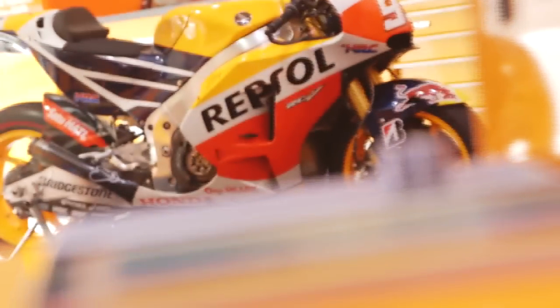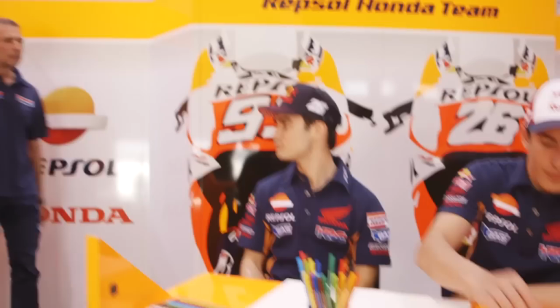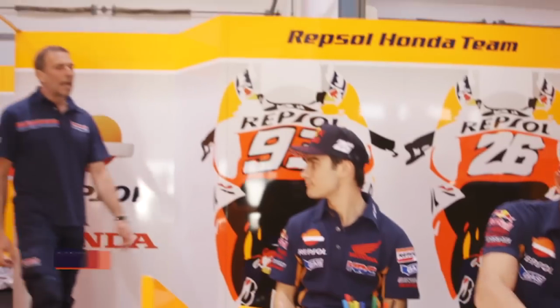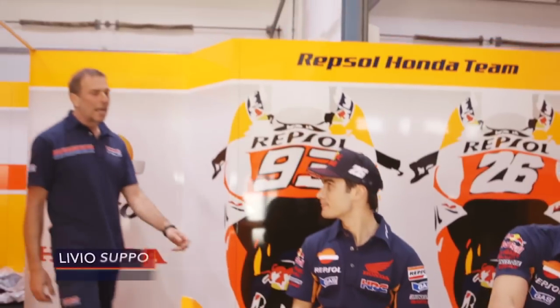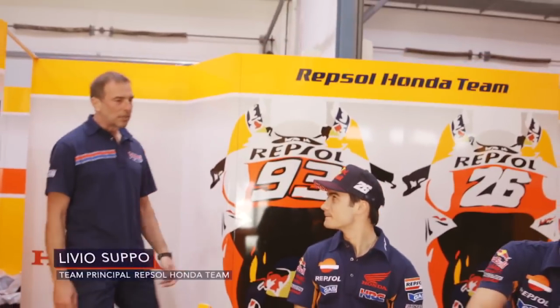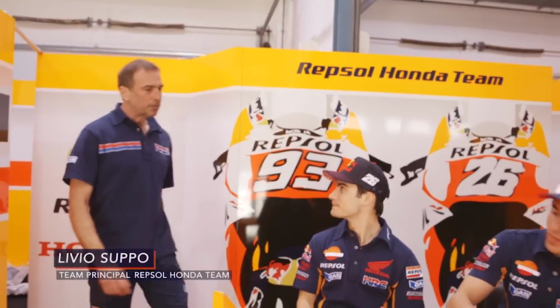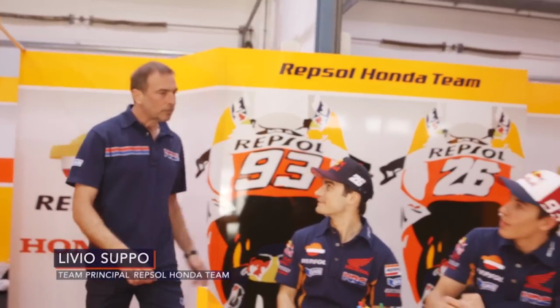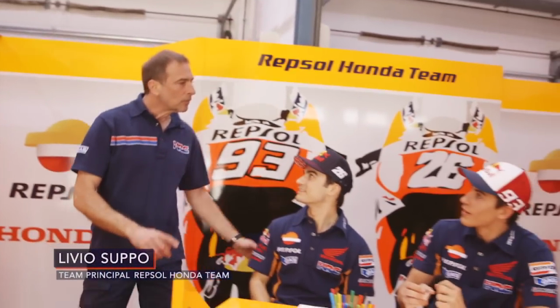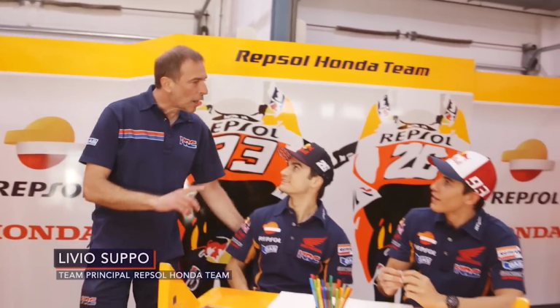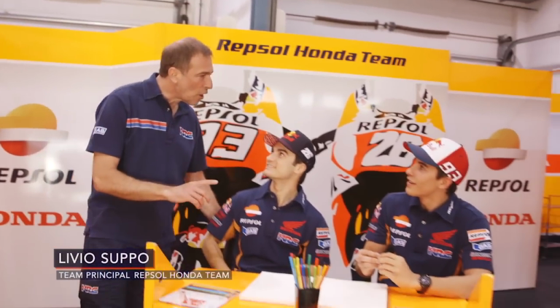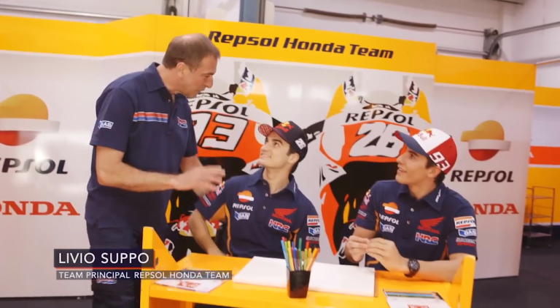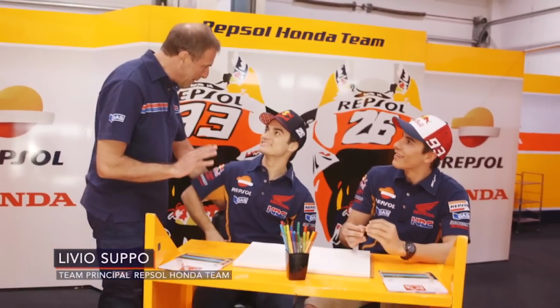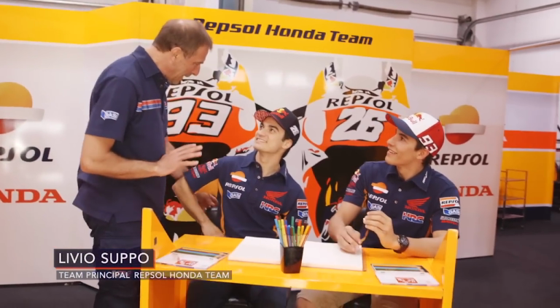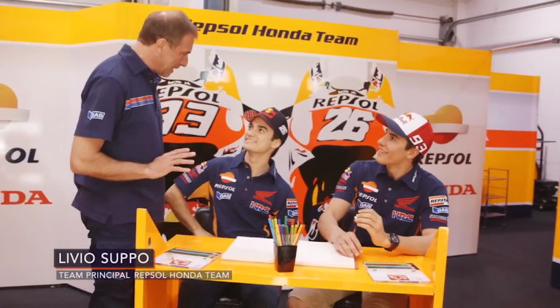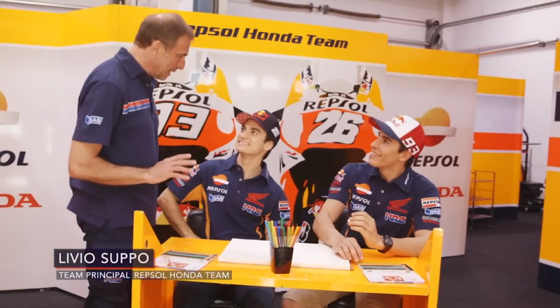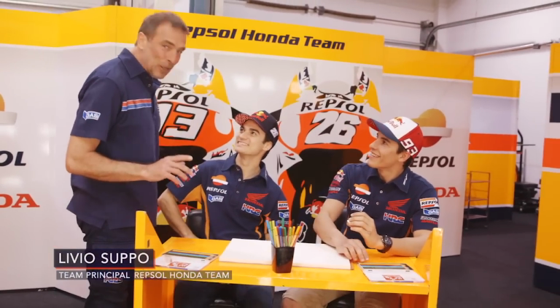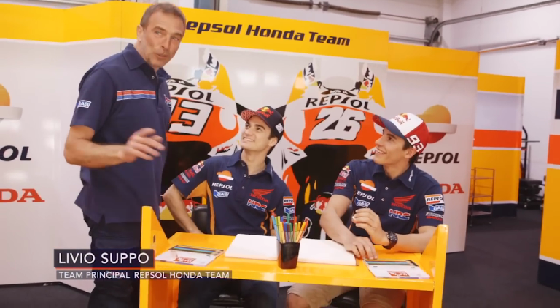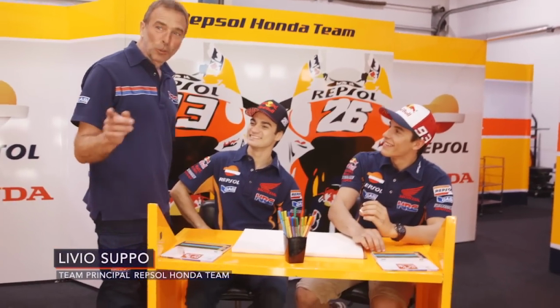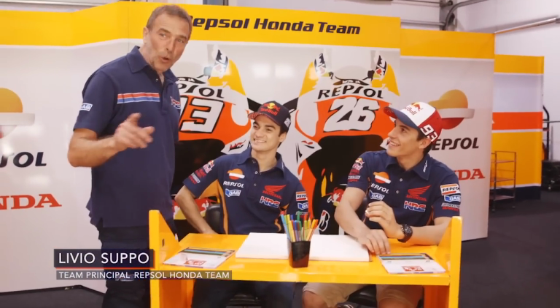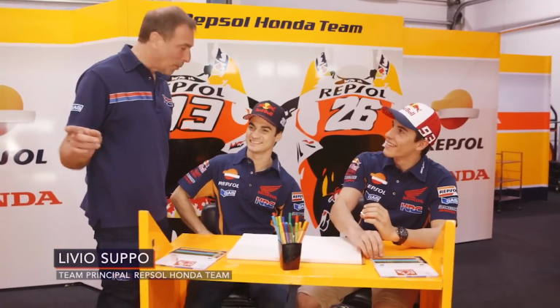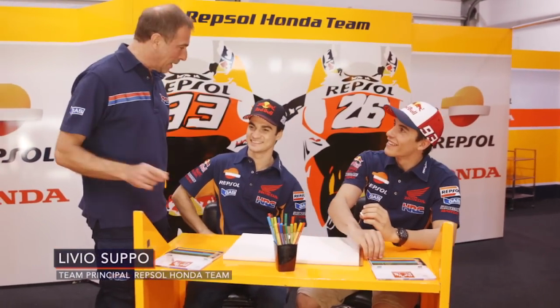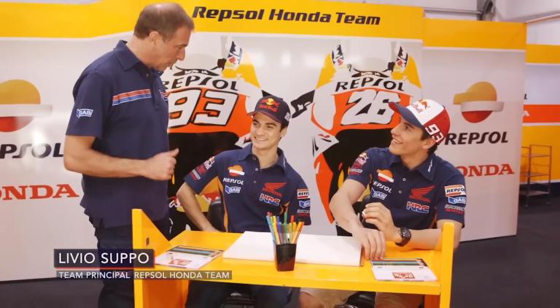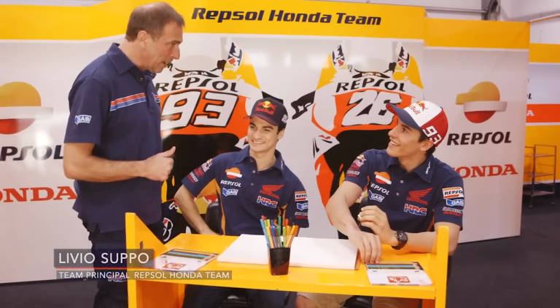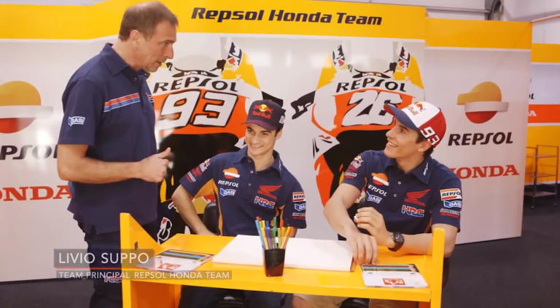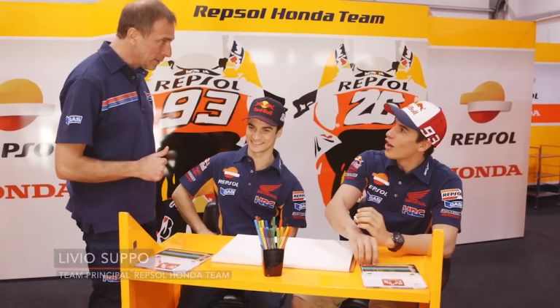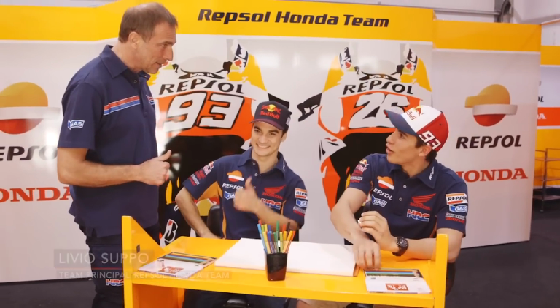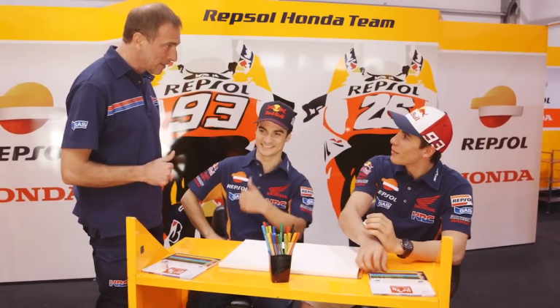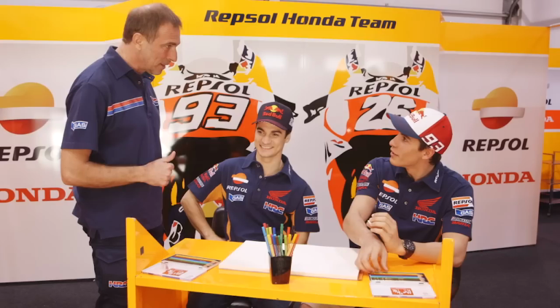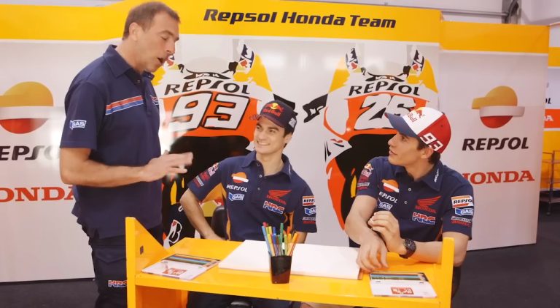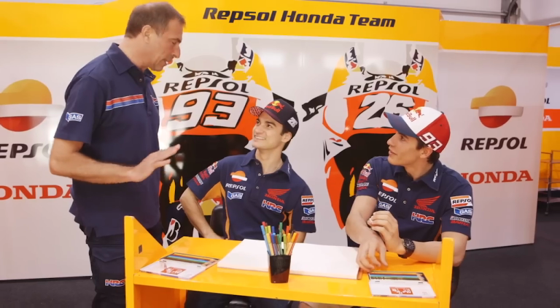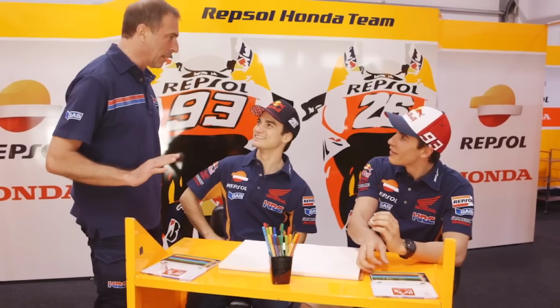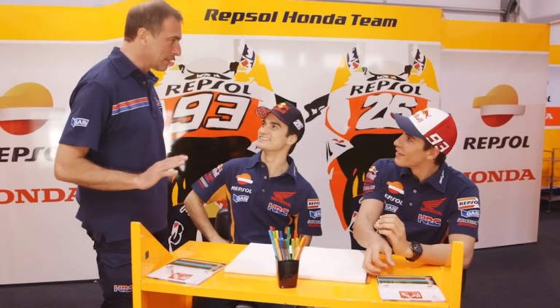Hi guys, you have 10 minutes to draw your bikes. Only 10 minutes? Only 10 minutes.